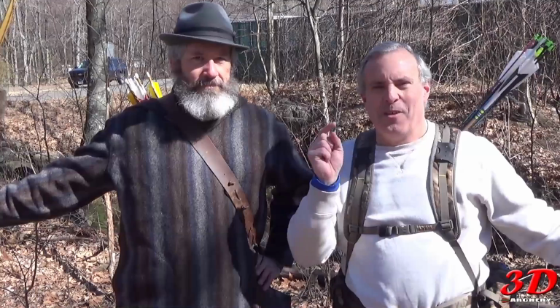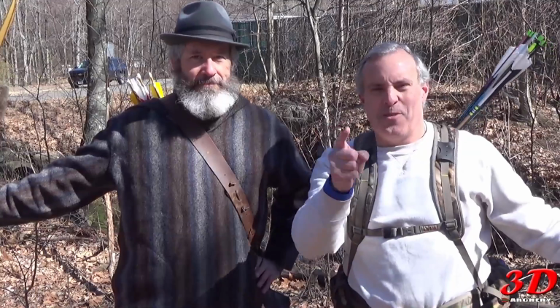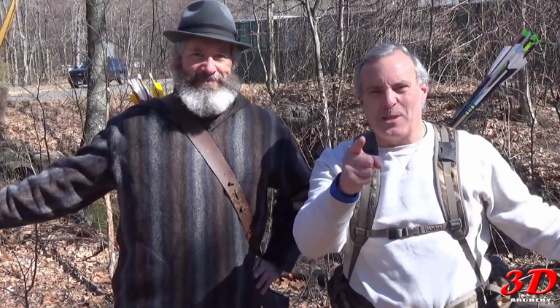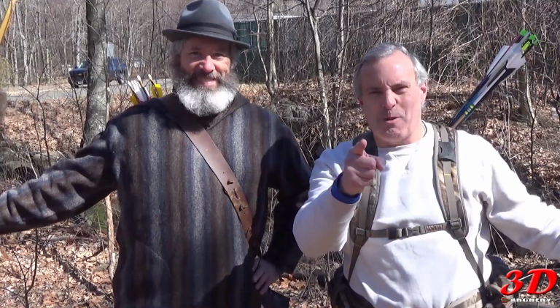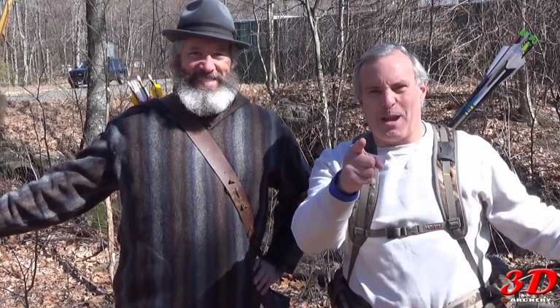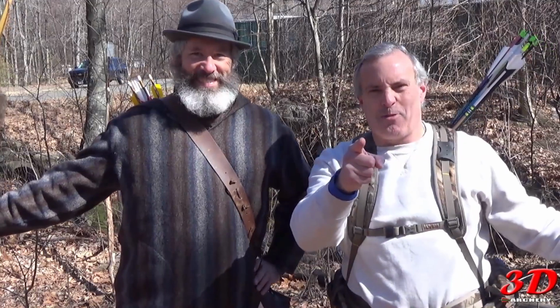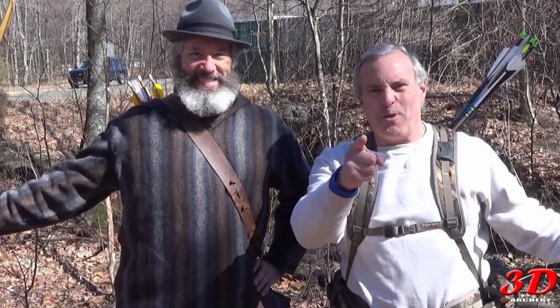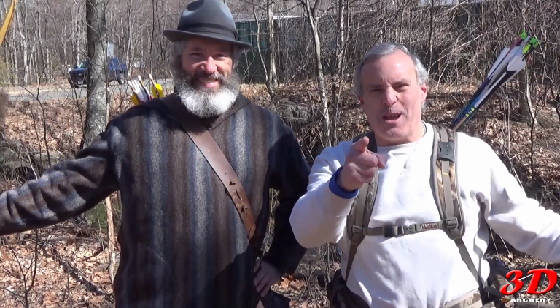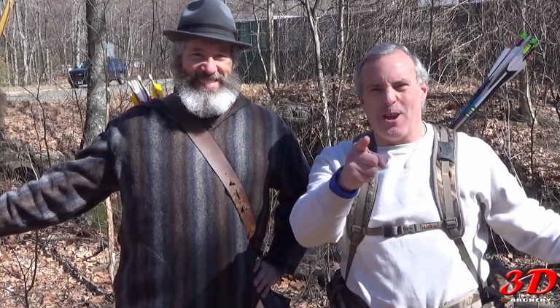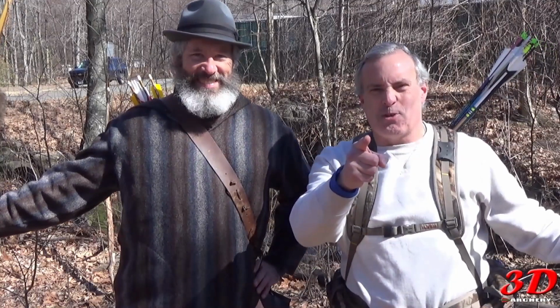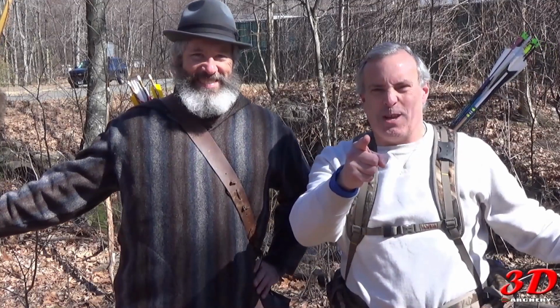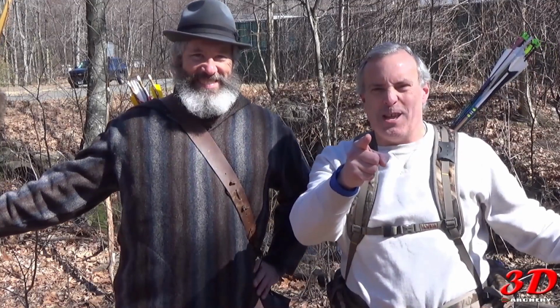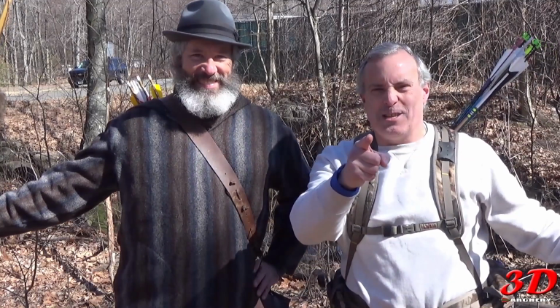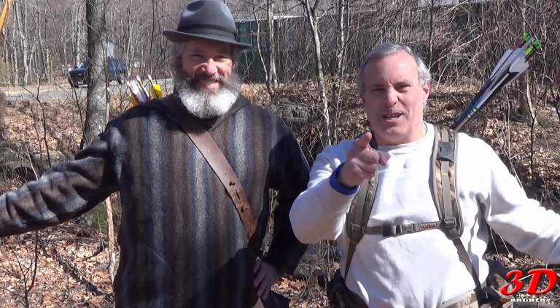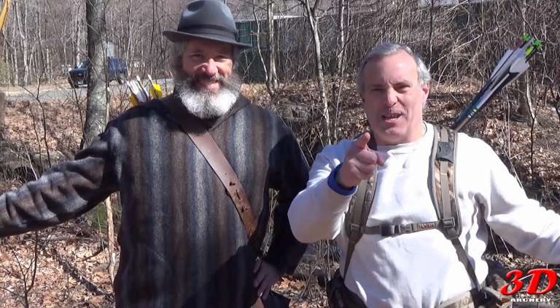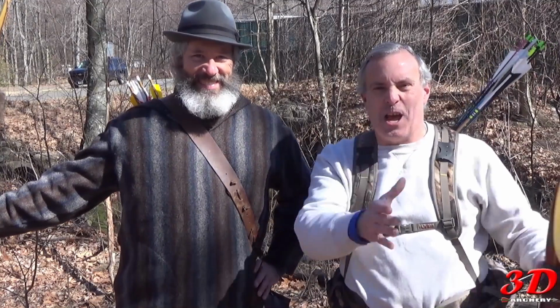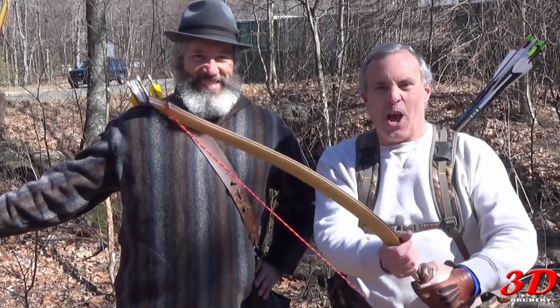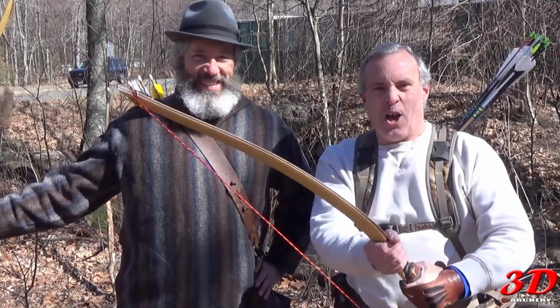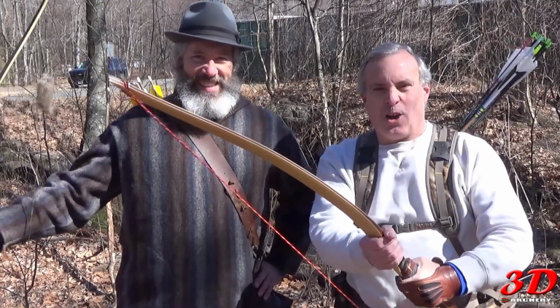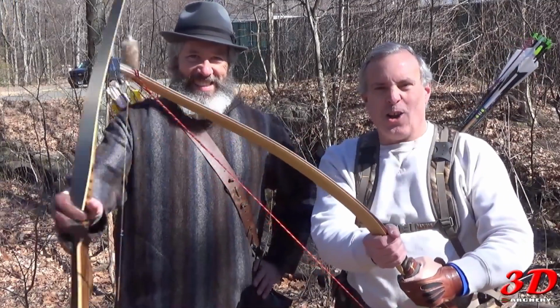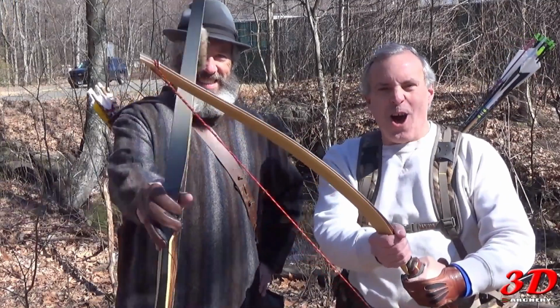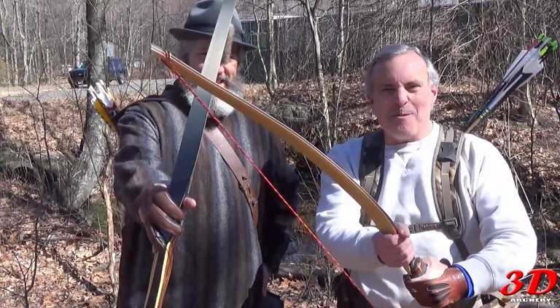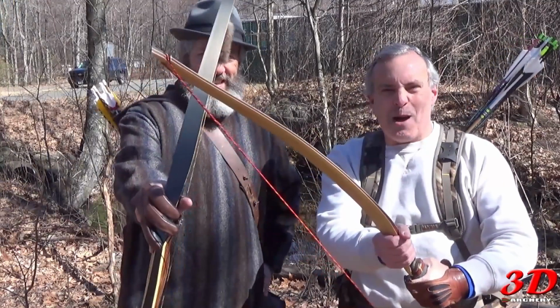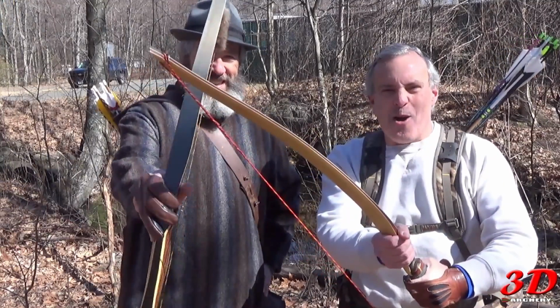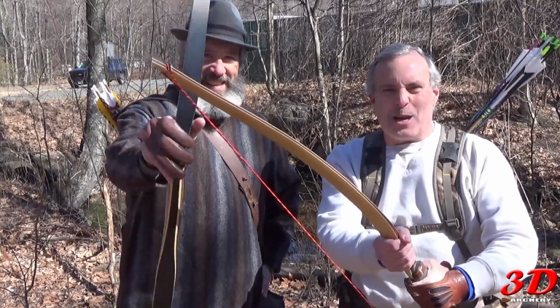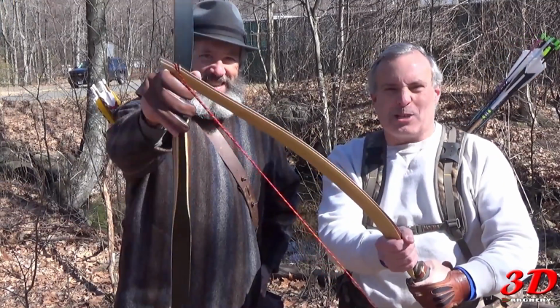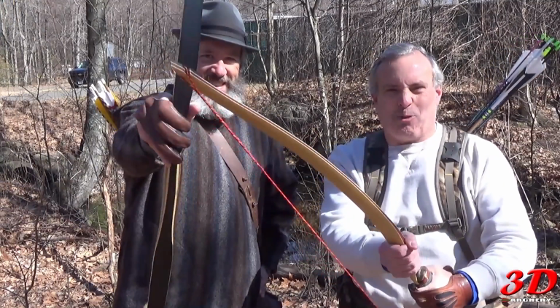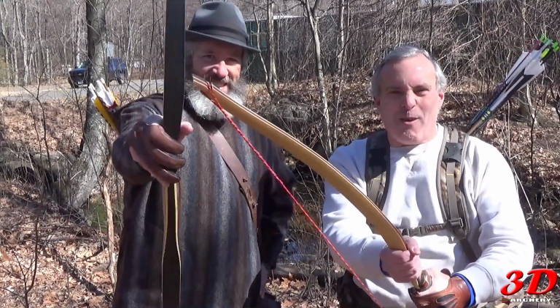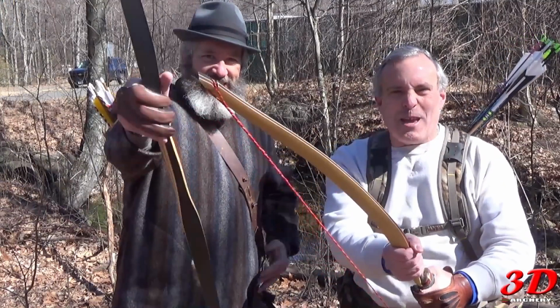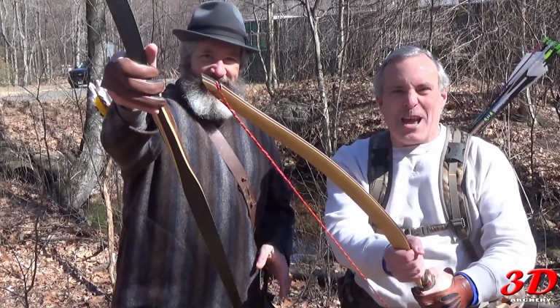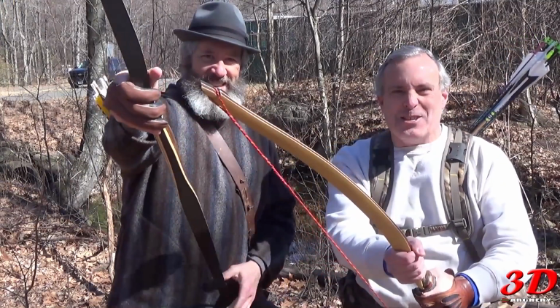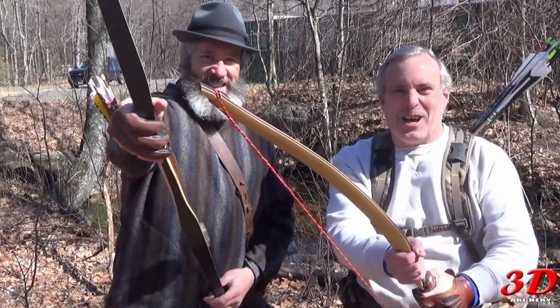This week on 3D Archery, it is the longbow extravaganza!